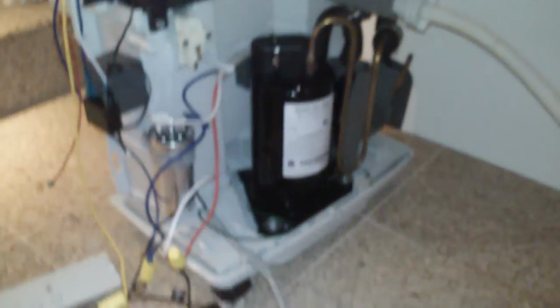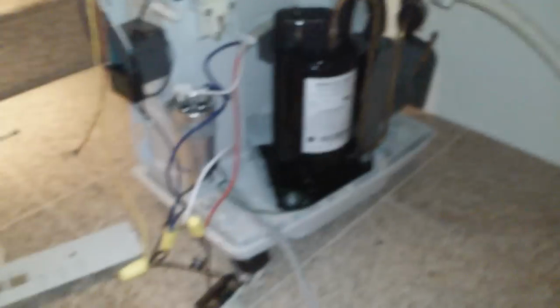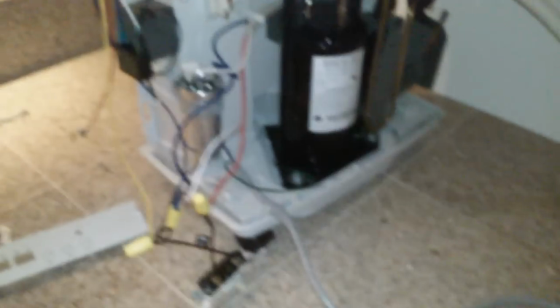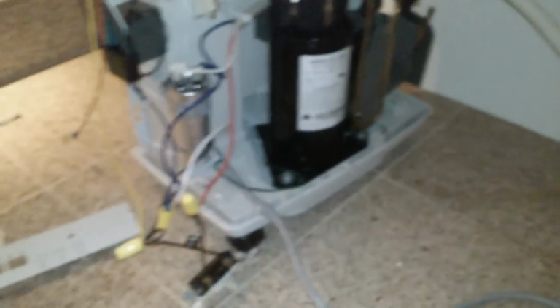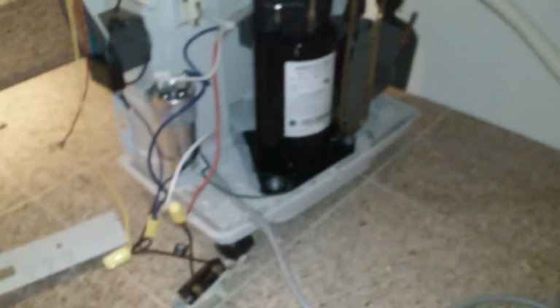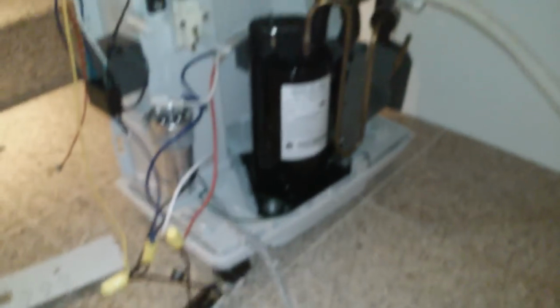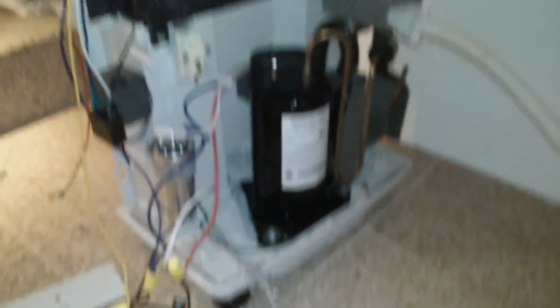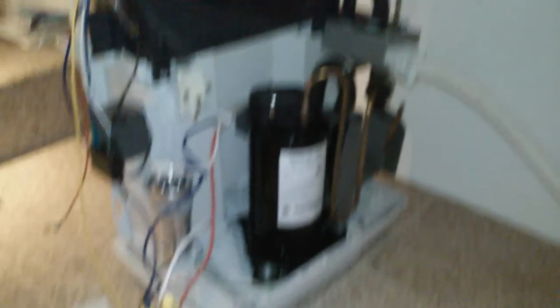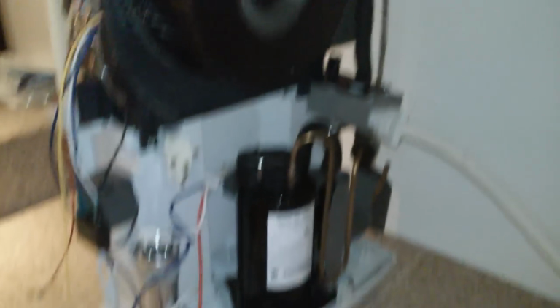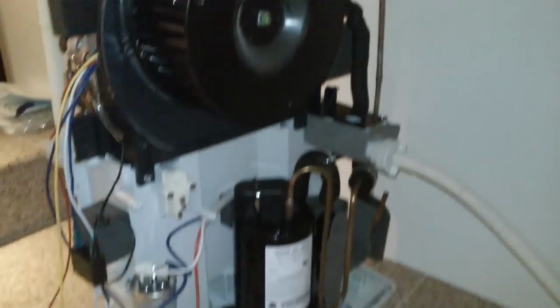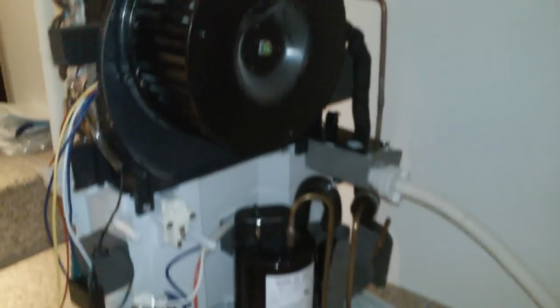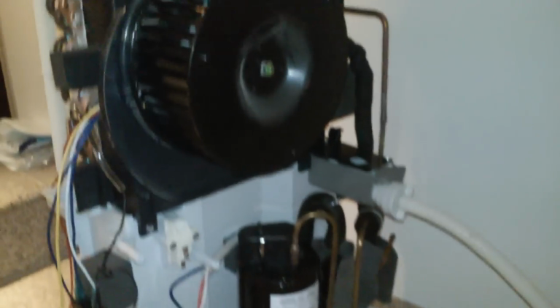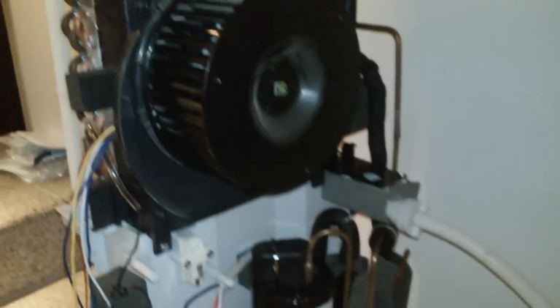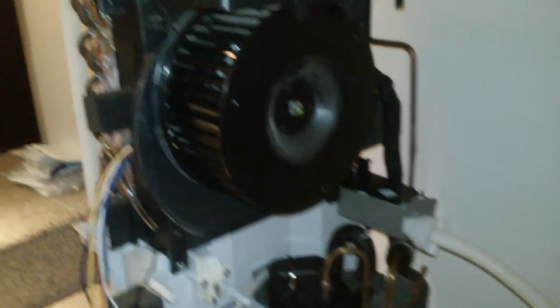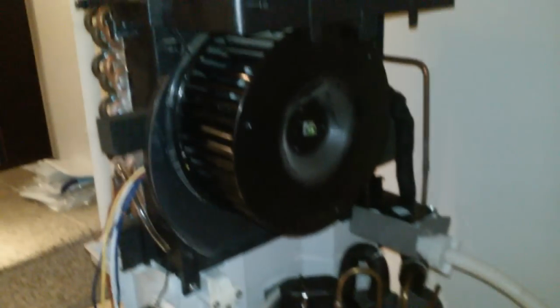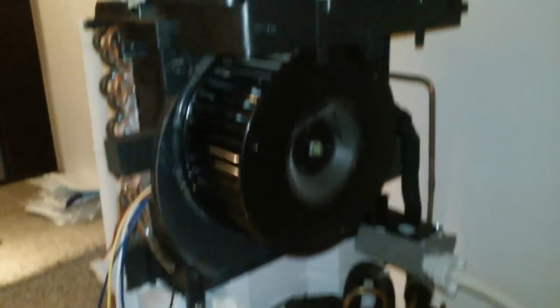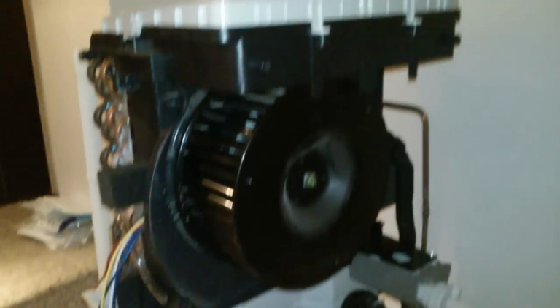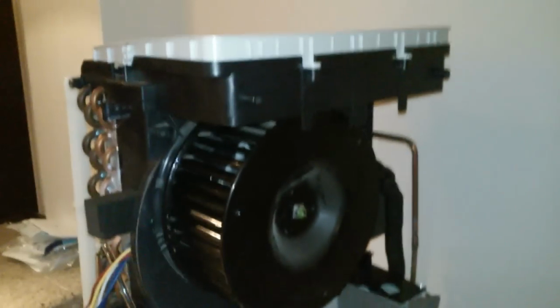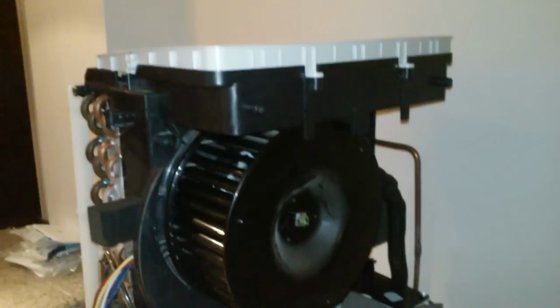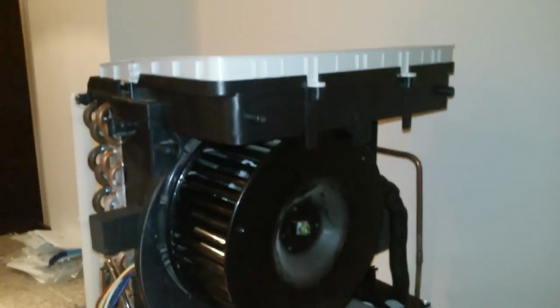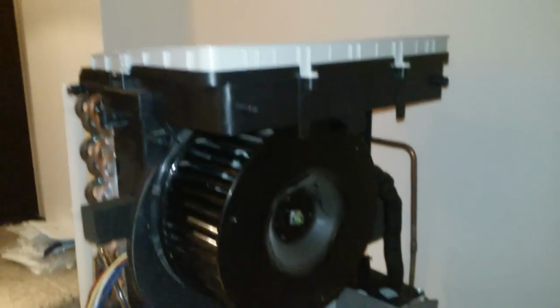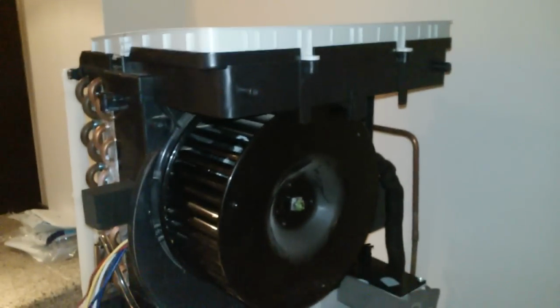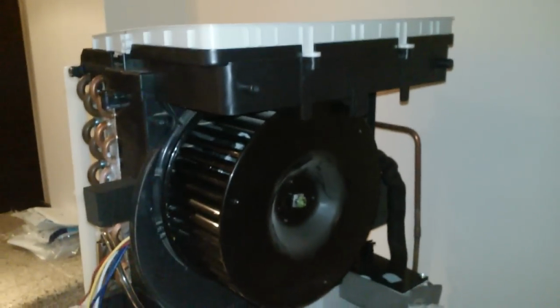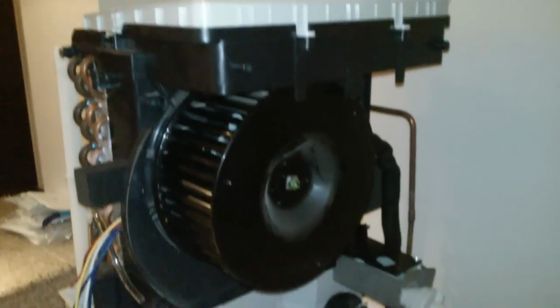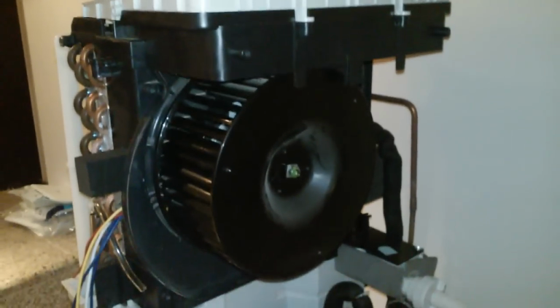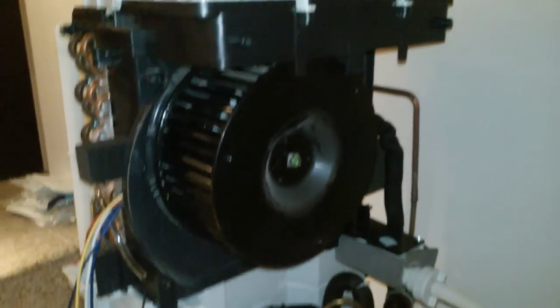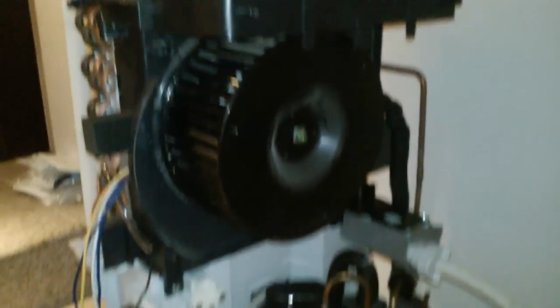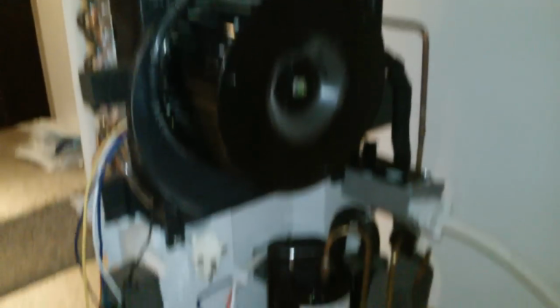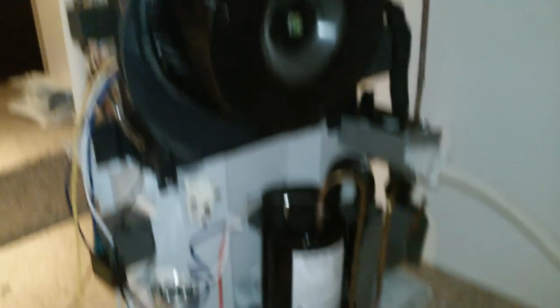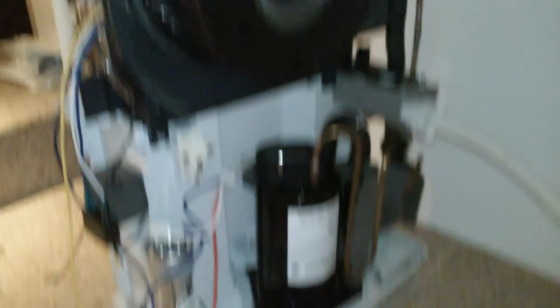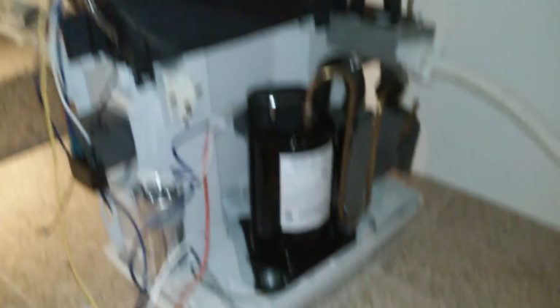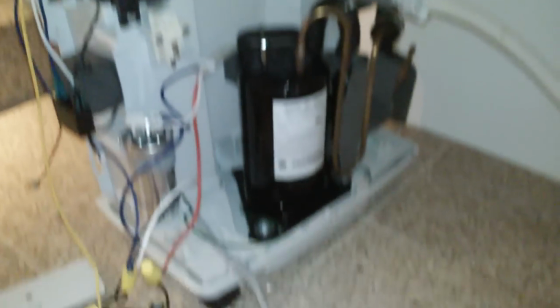The unit would turn on, the fan would run, the compressor would attempt to kick on, and then it would turn itself off.